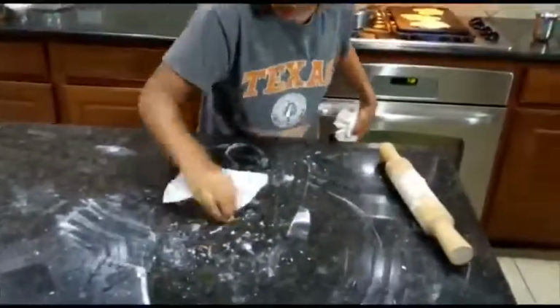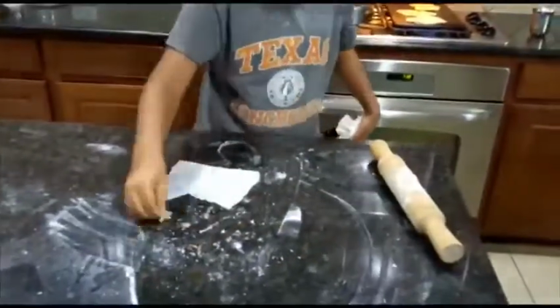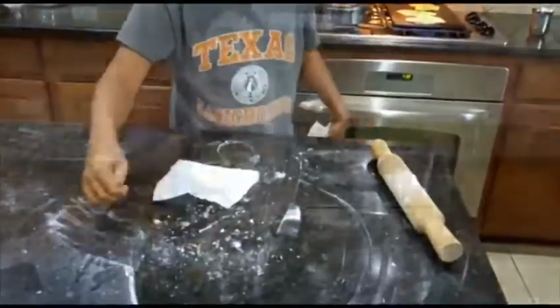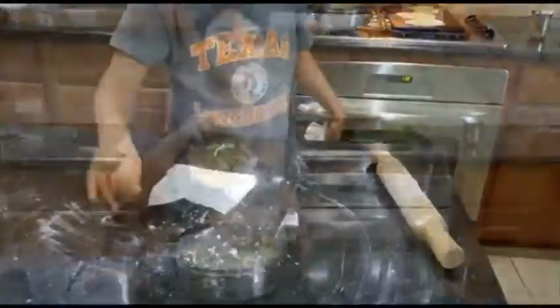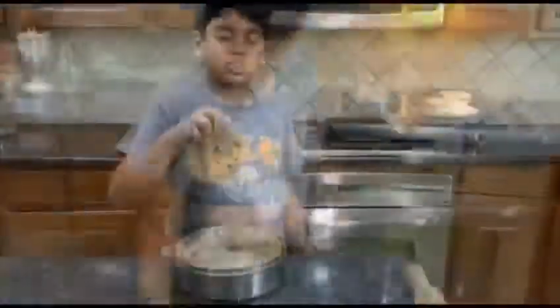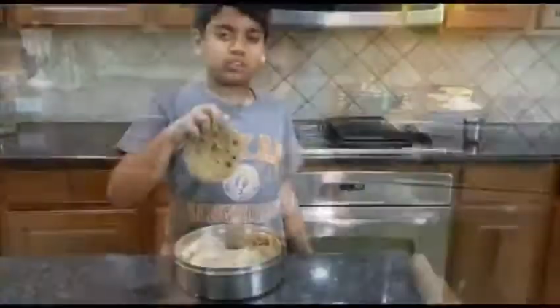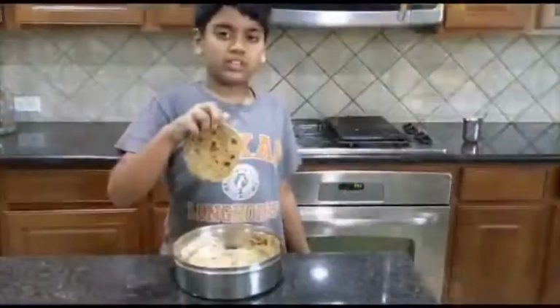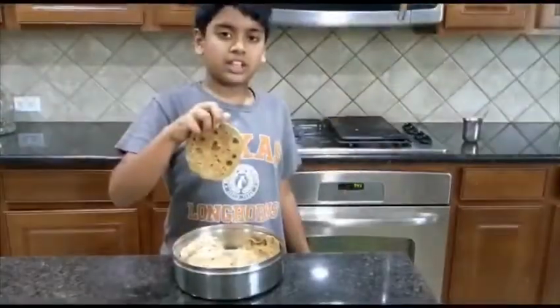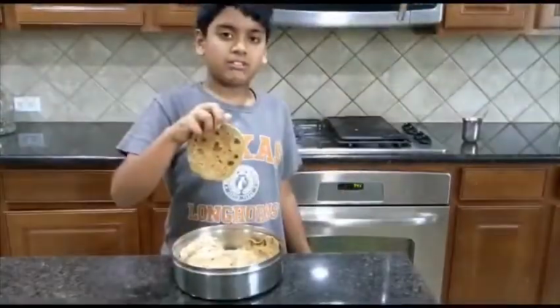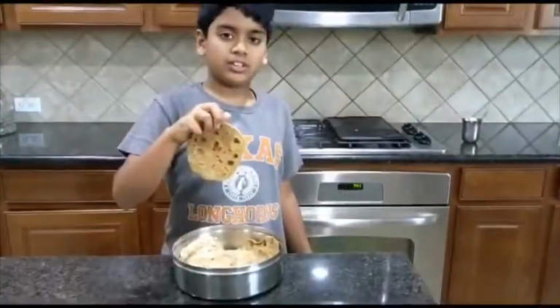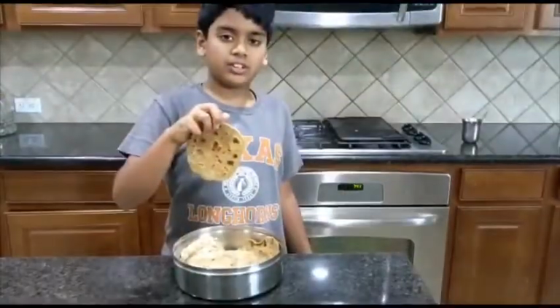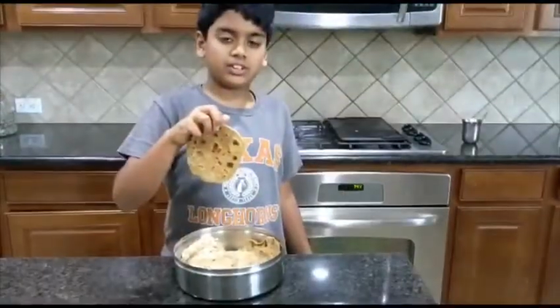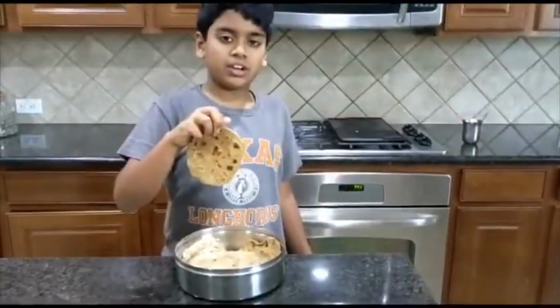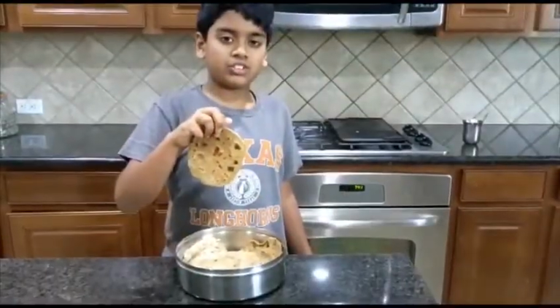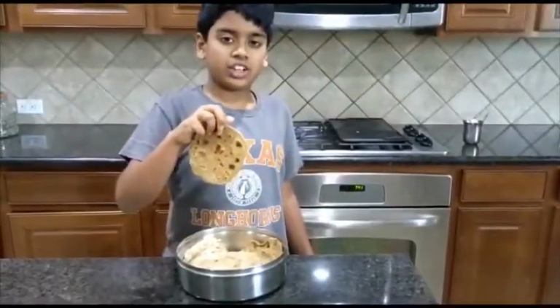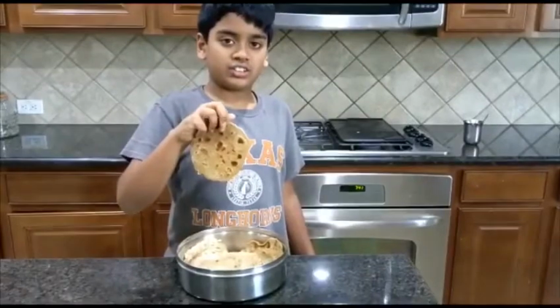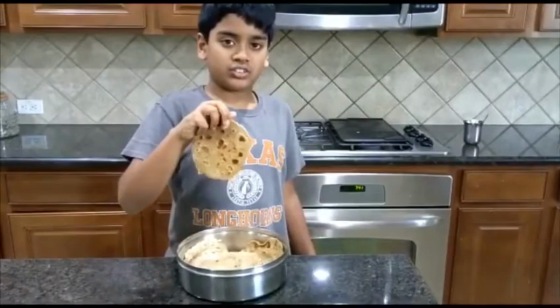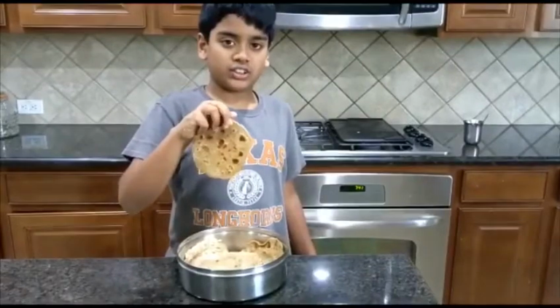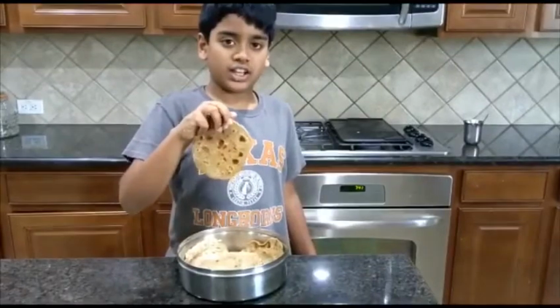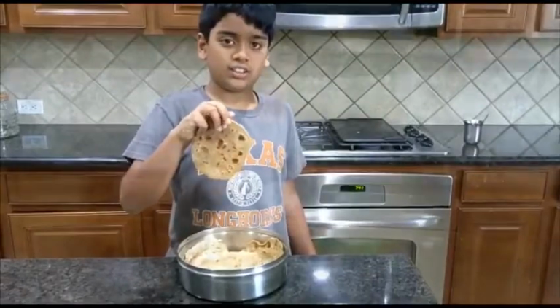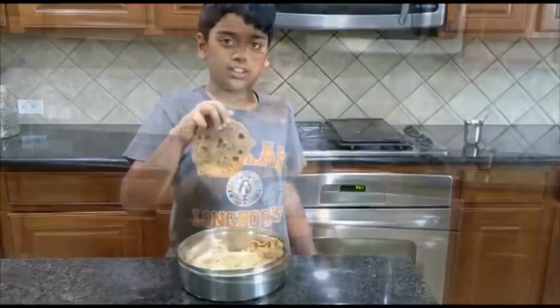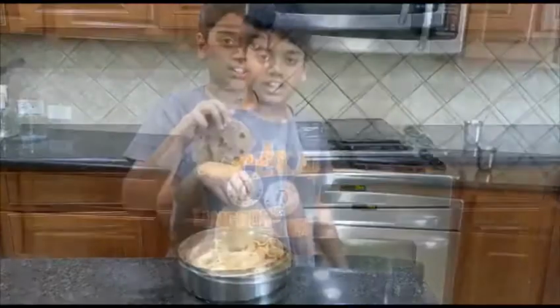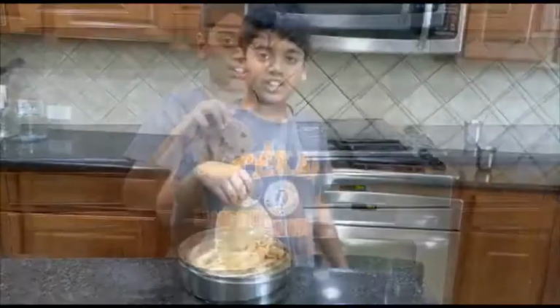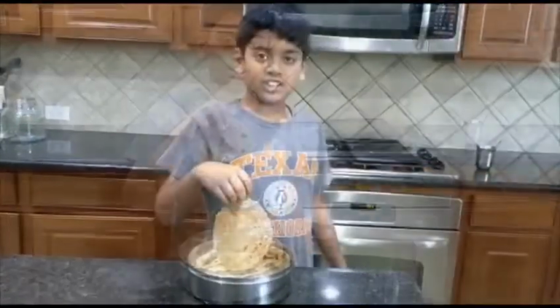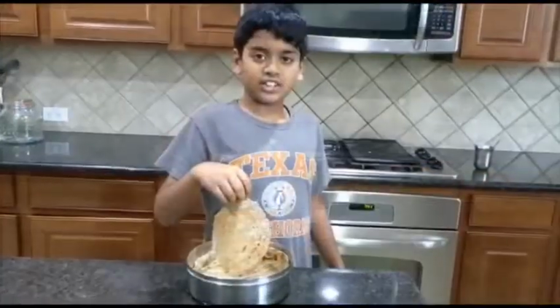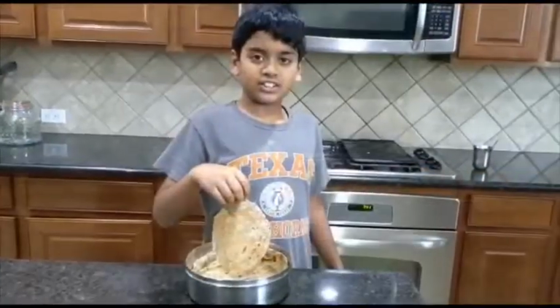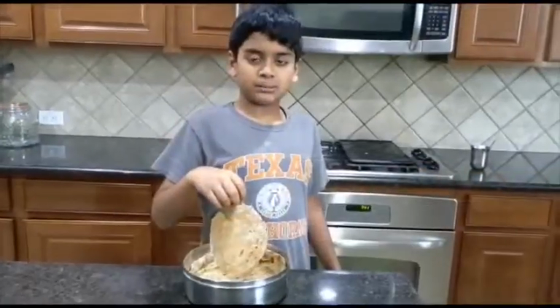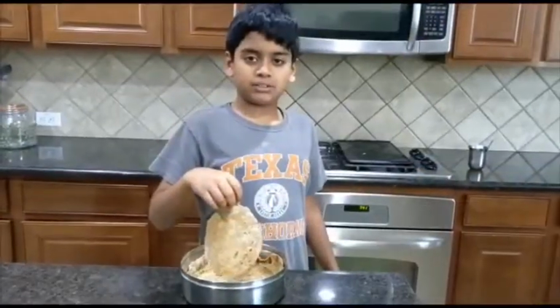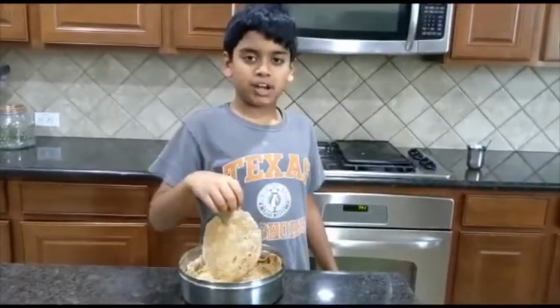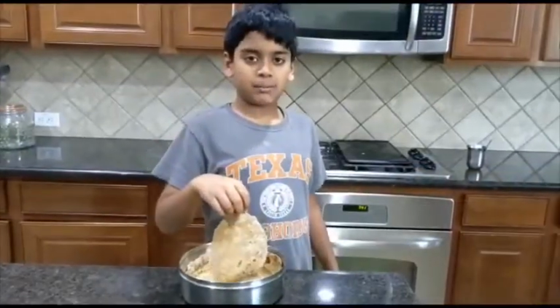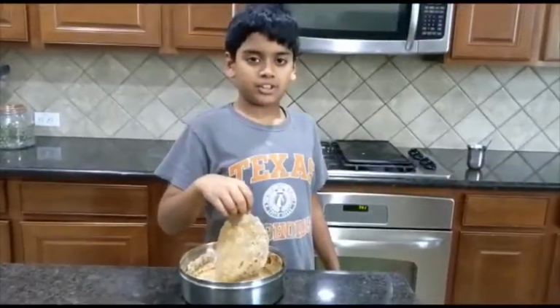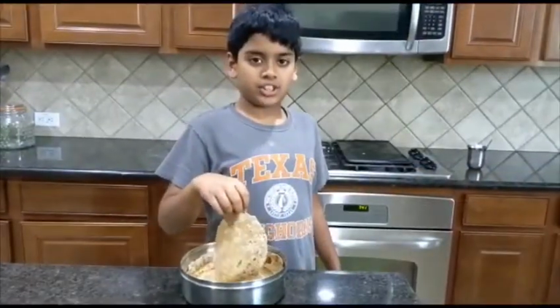These rotis came out really soft and they're really healthy. Like, share, and subscribe to our channel.